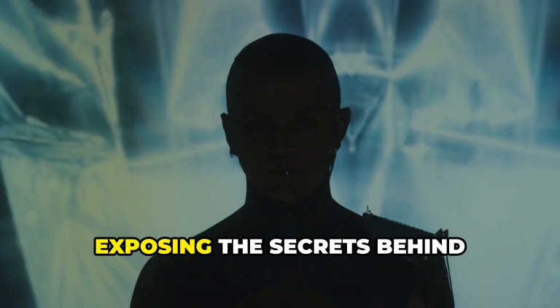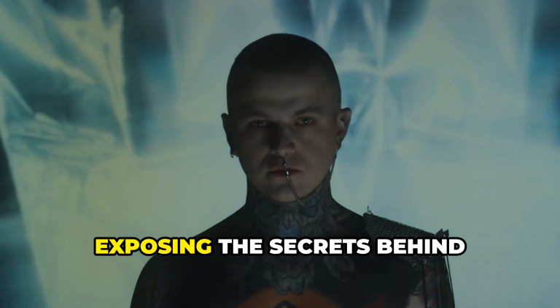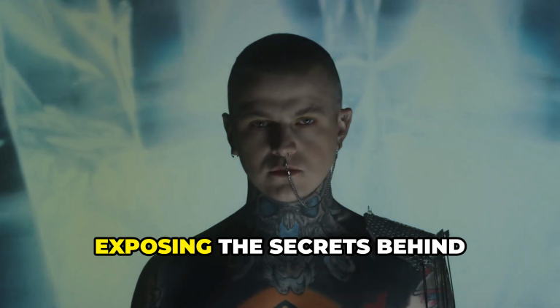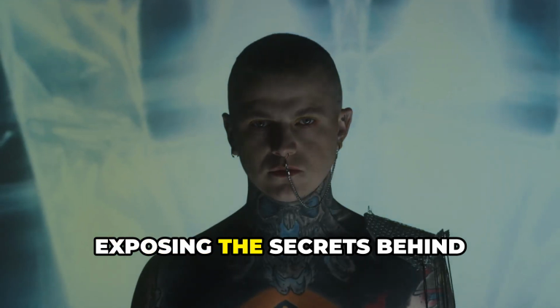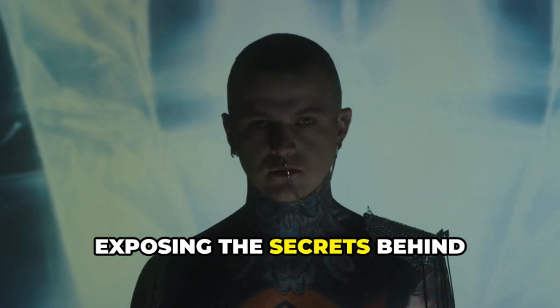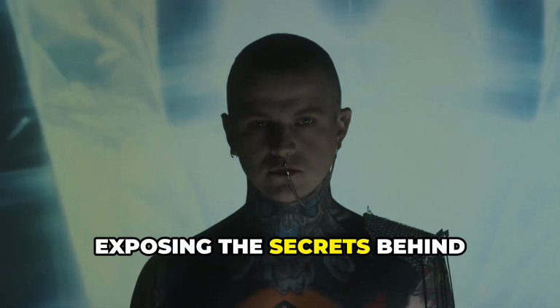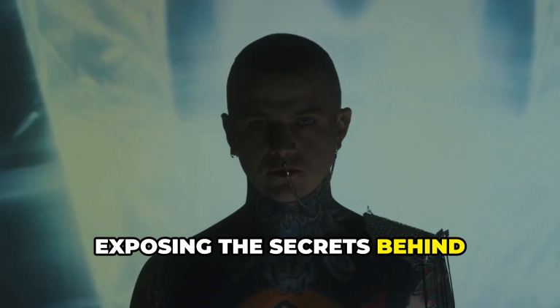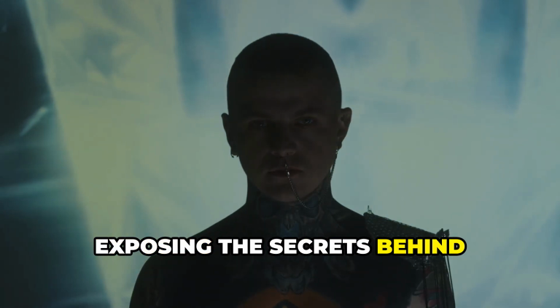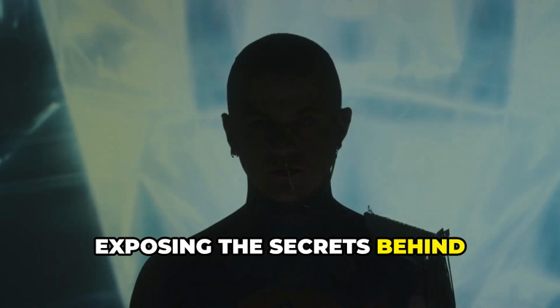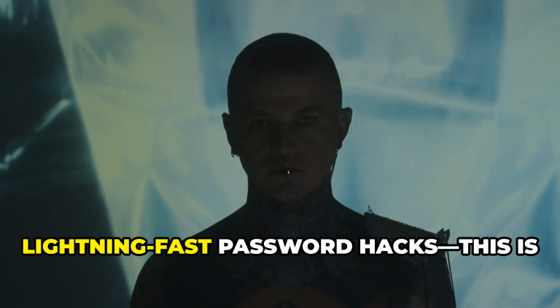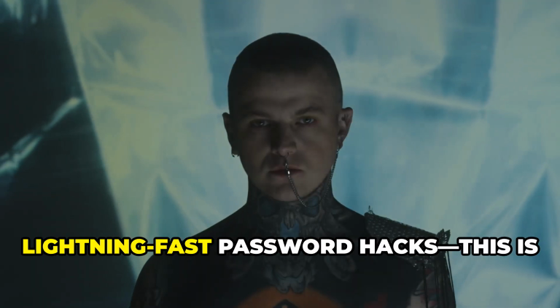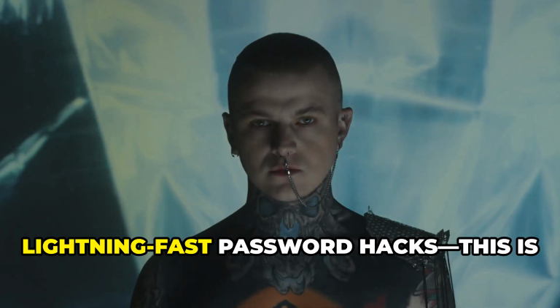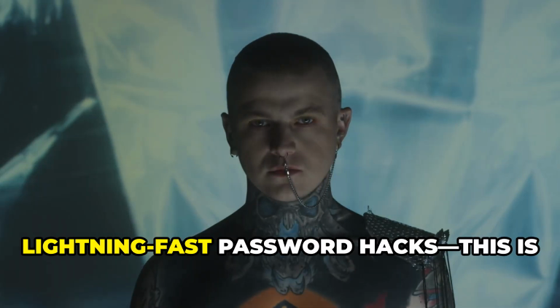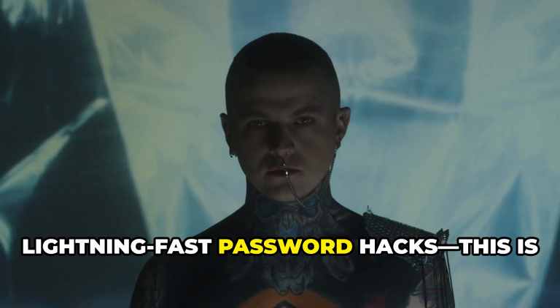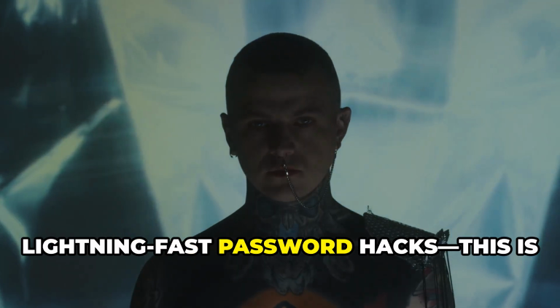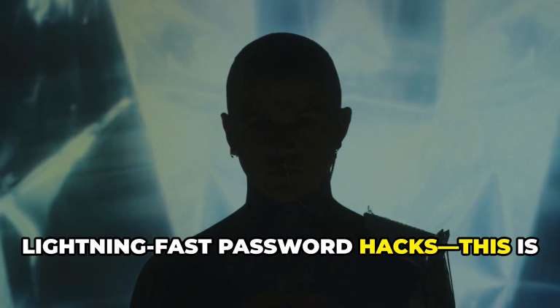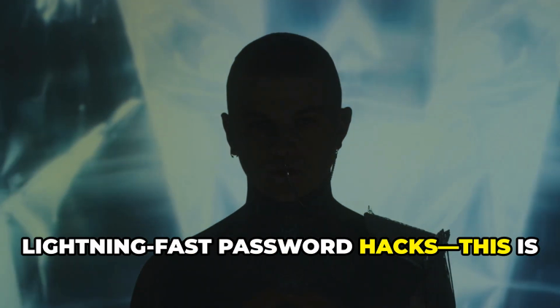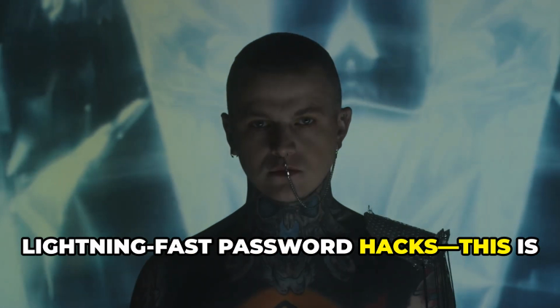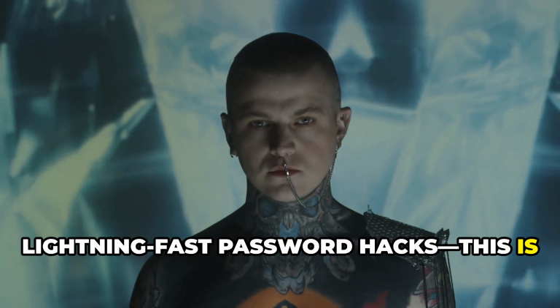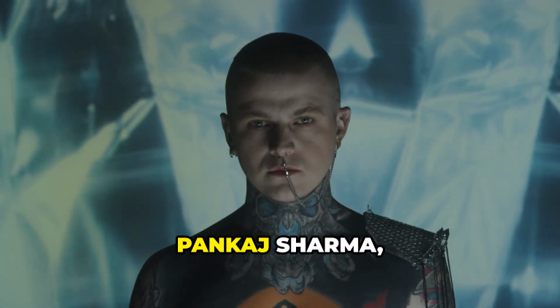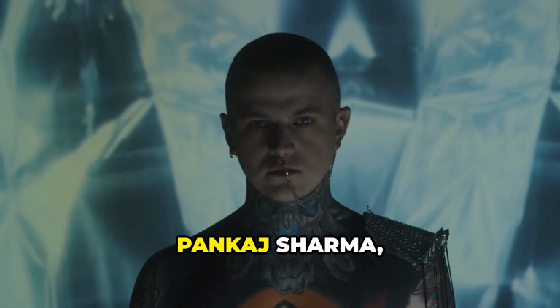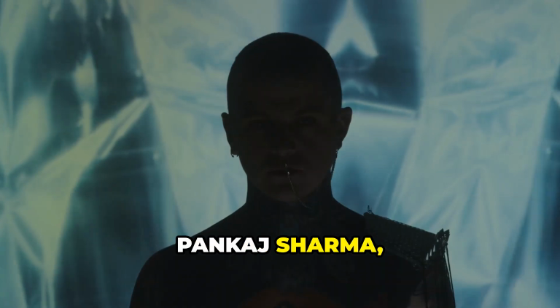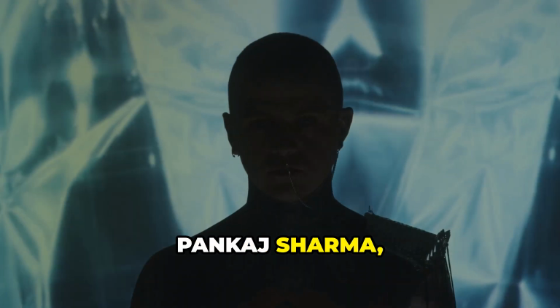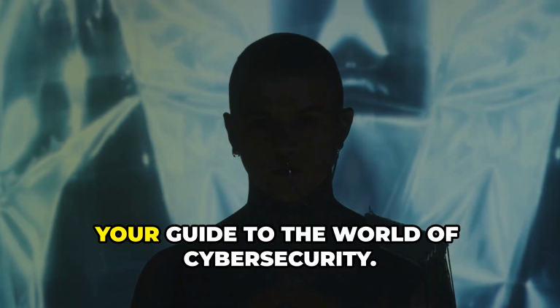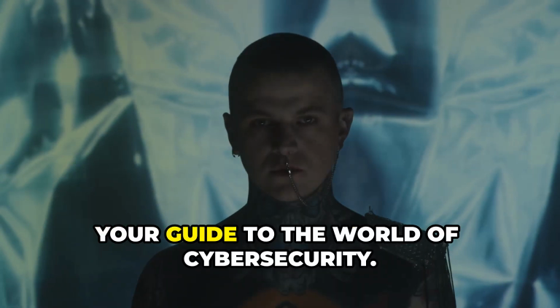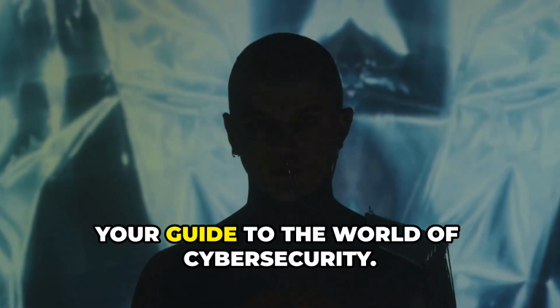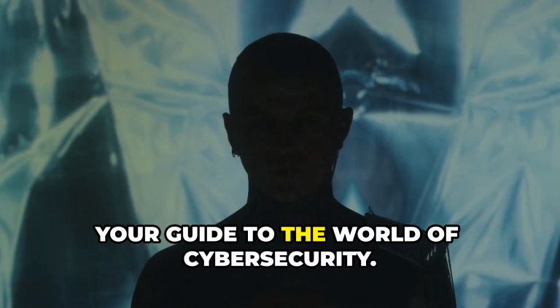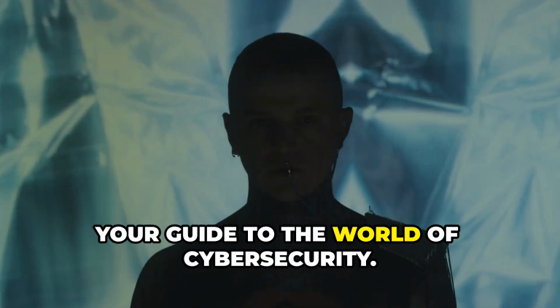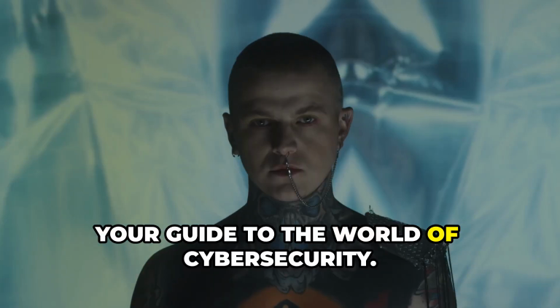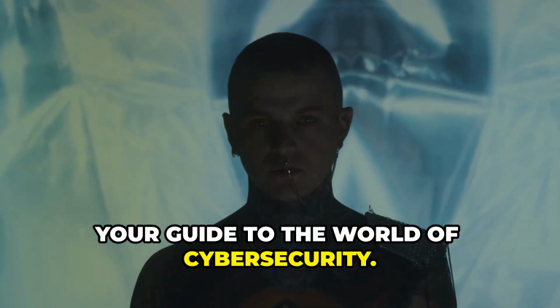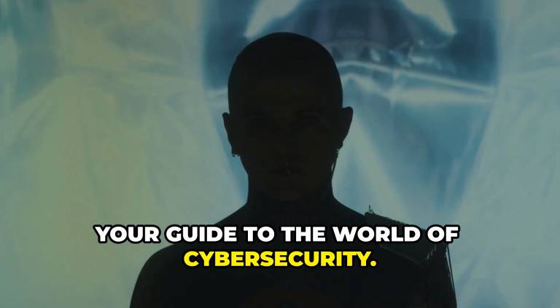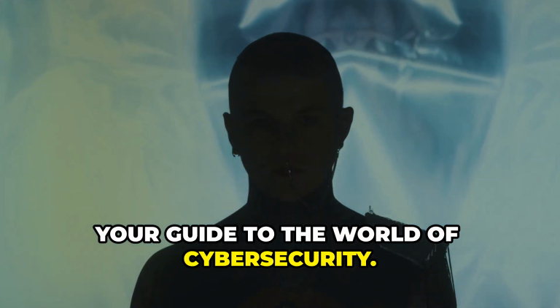Exposing the secrets behind lightning-fast password hacks. This is Pankaj Sharma, your guide to the world of cyber security.